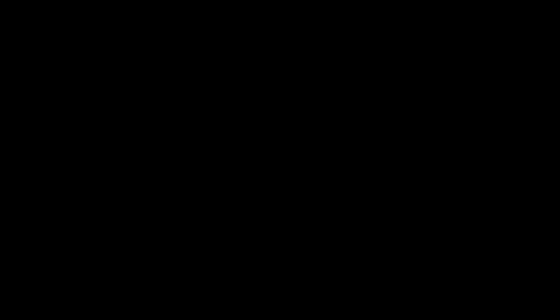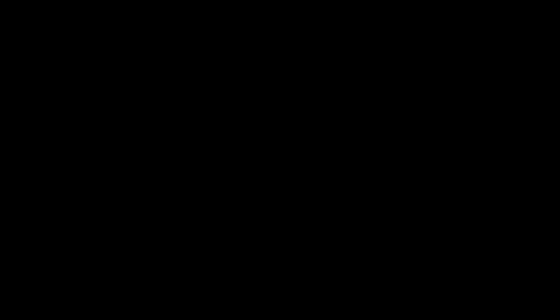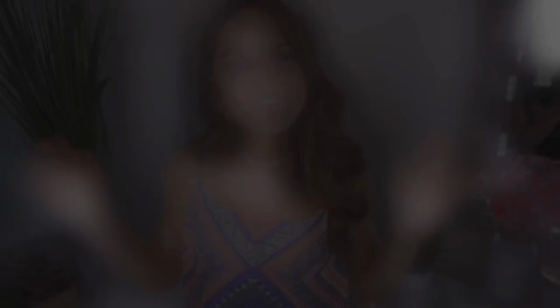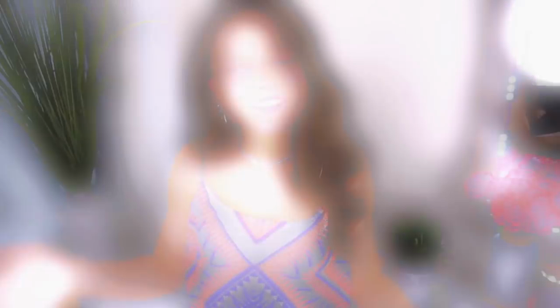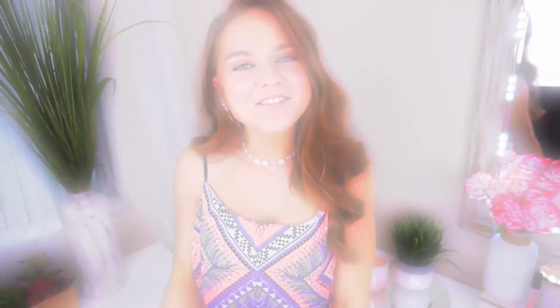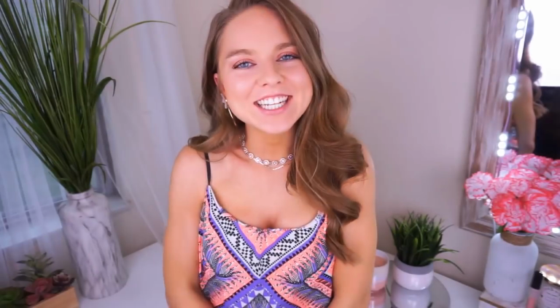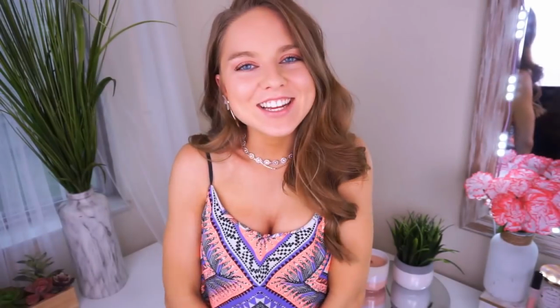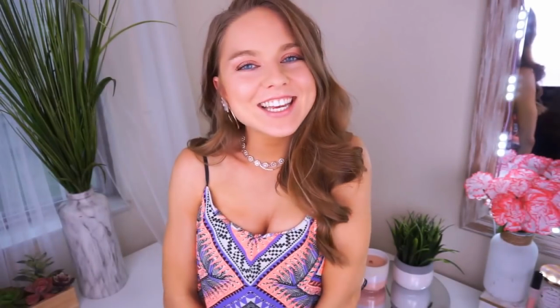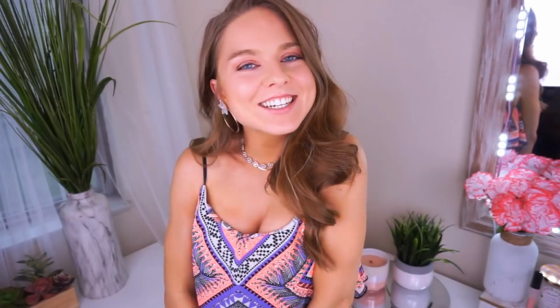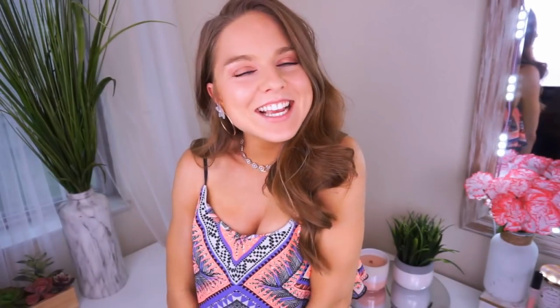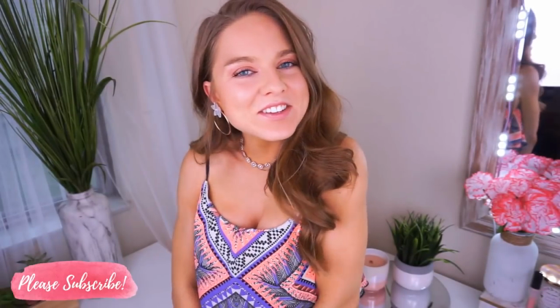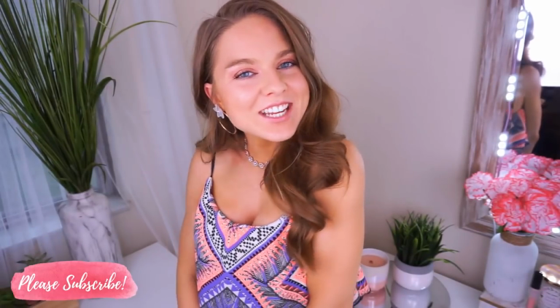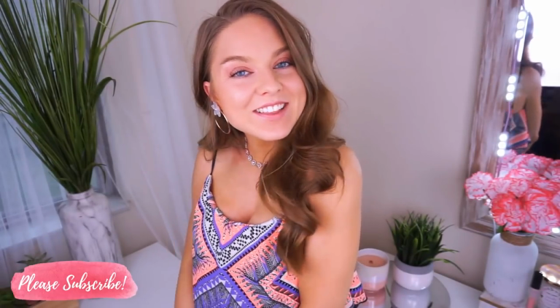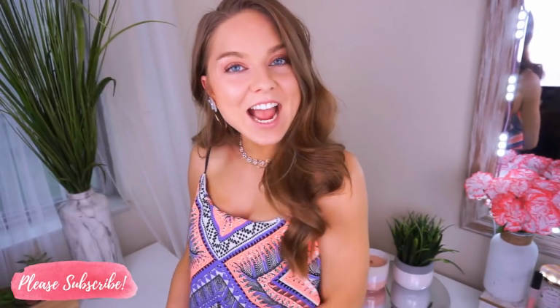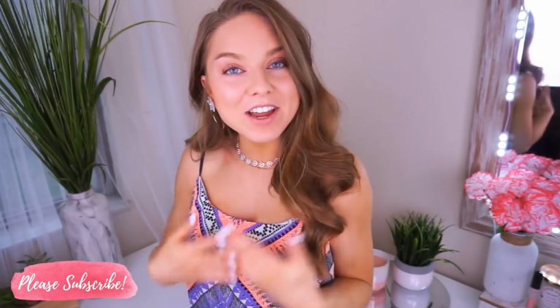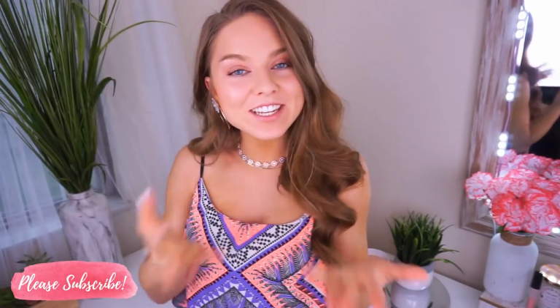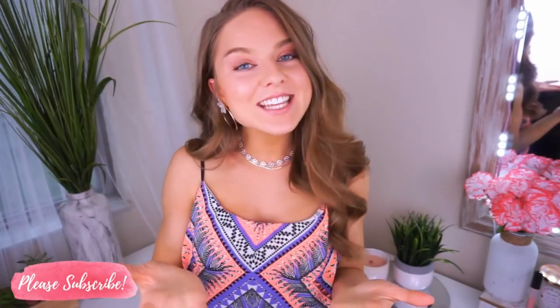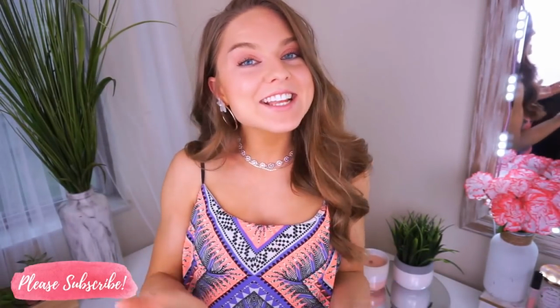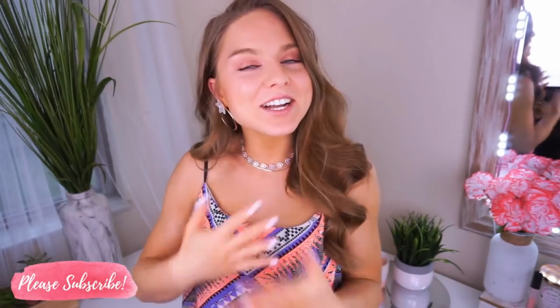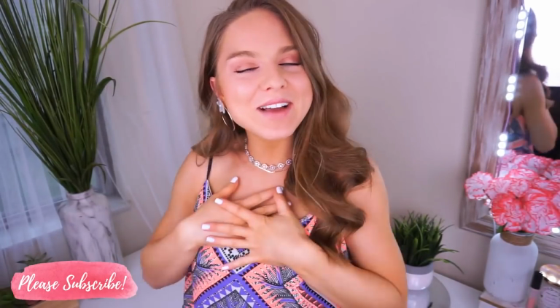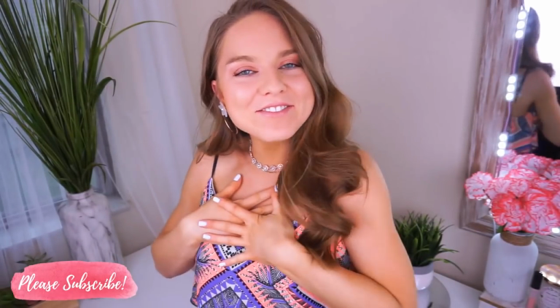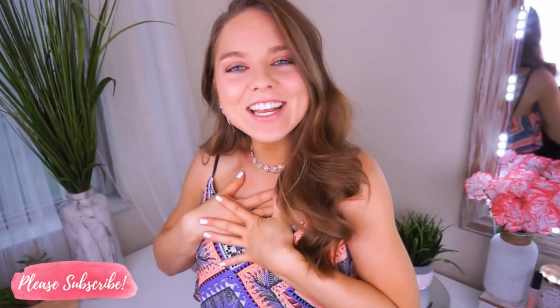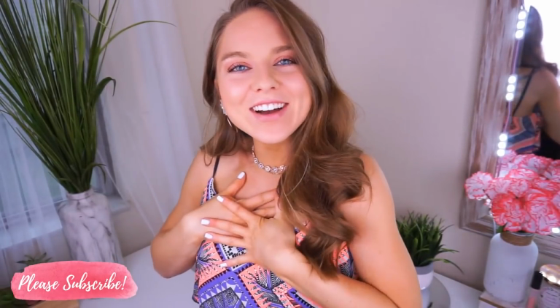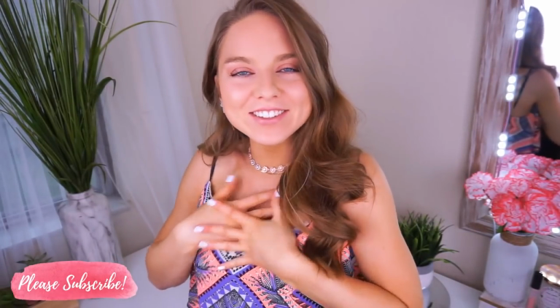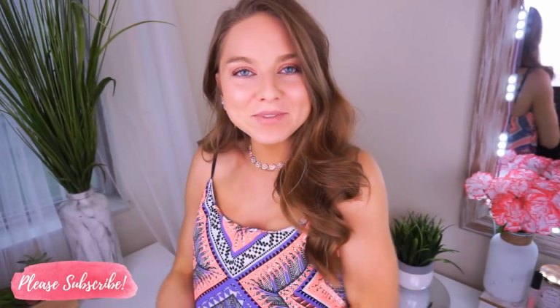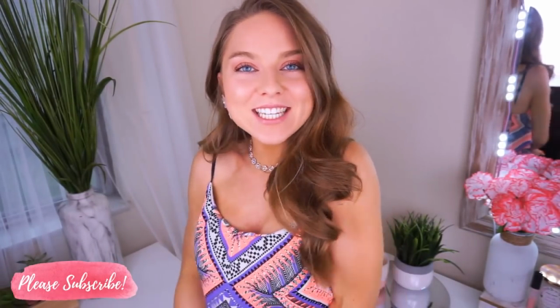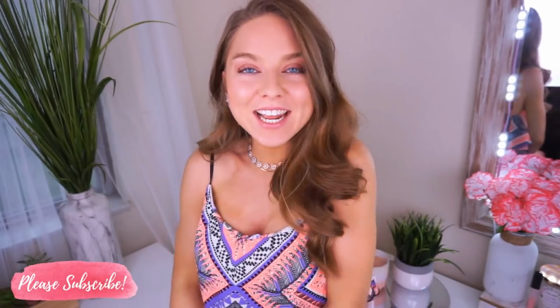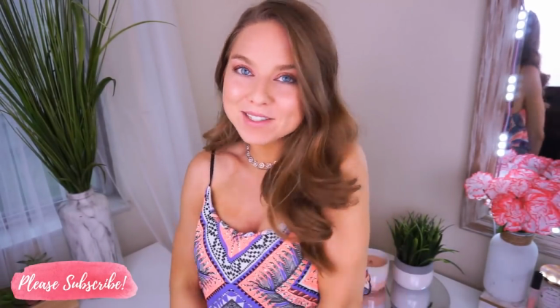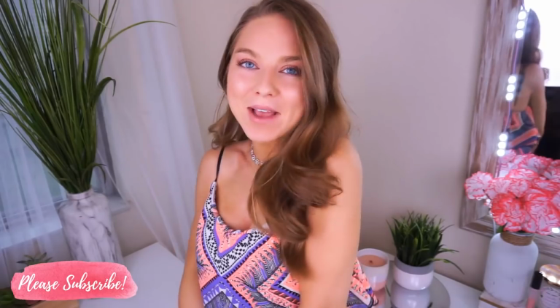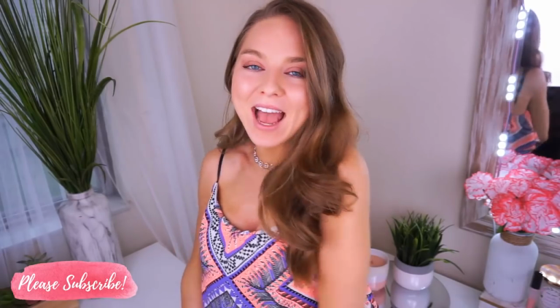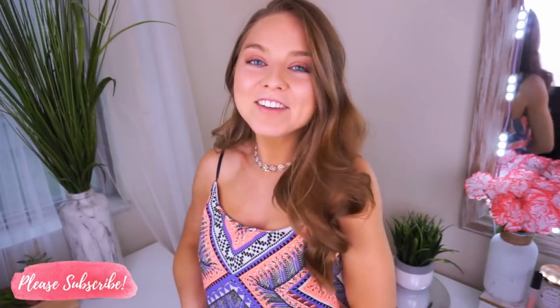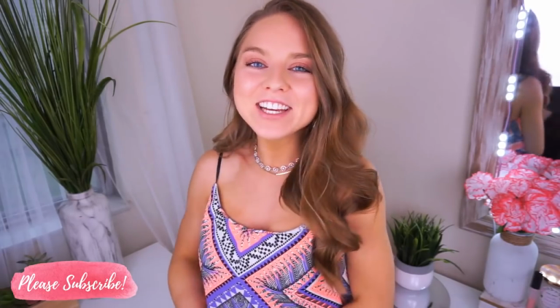Hey everyone! Welcome back to my channel. Thanks so much for taking the time out of your day to watch my video. I really appreciate it and I'm so happy to have you.